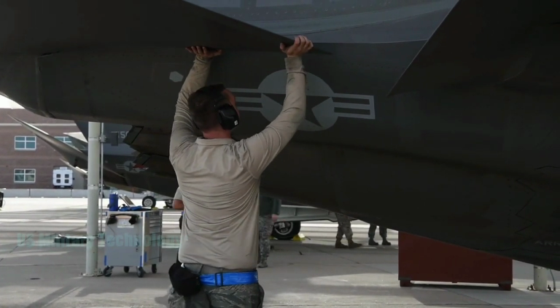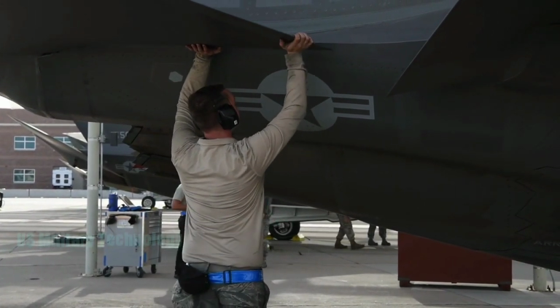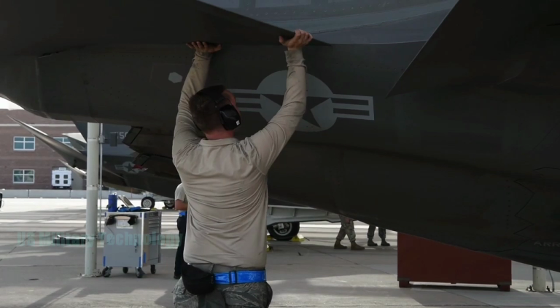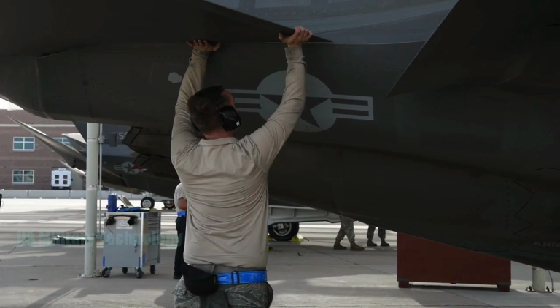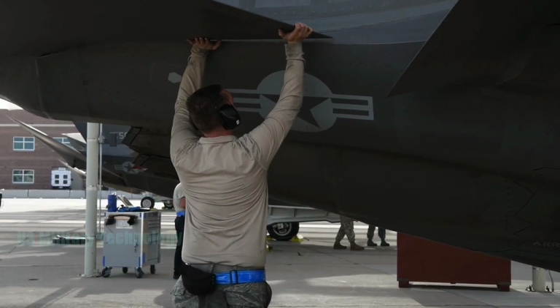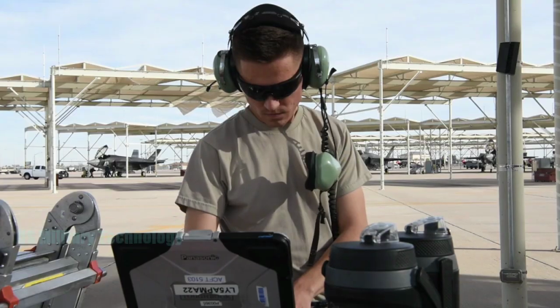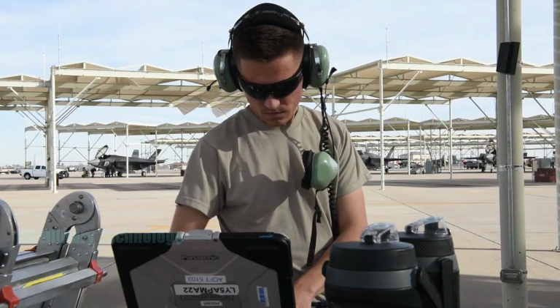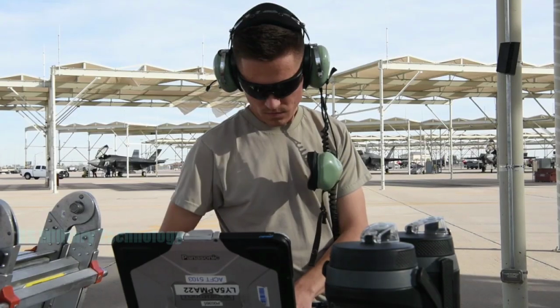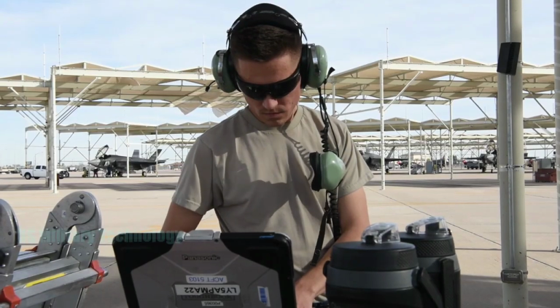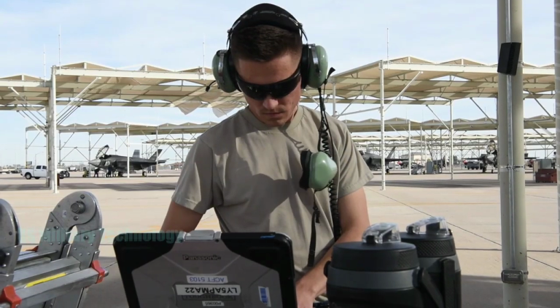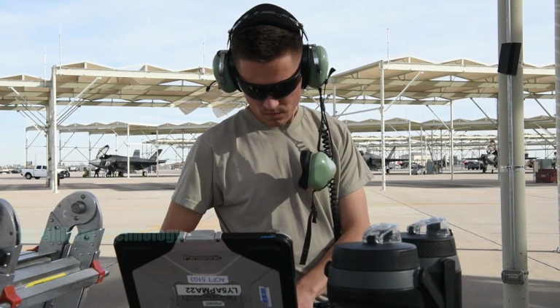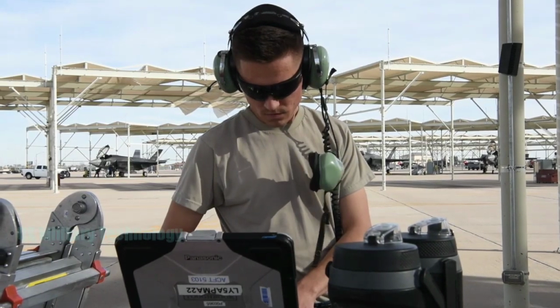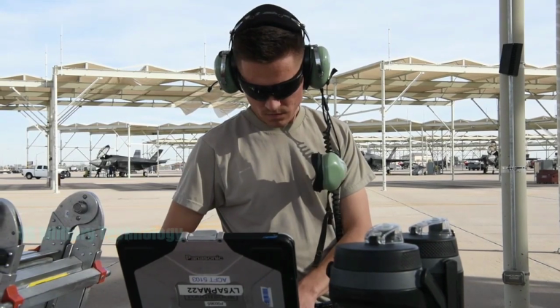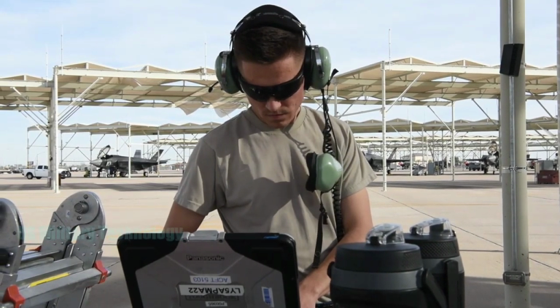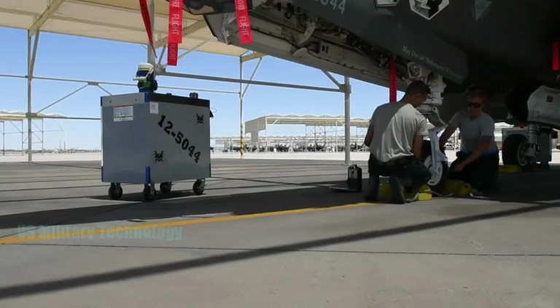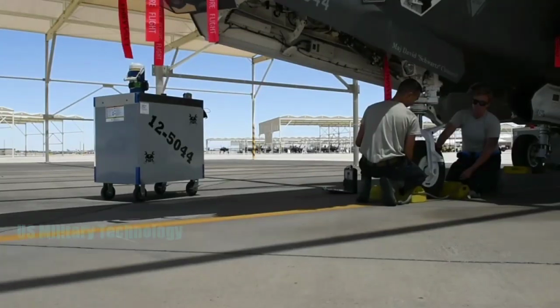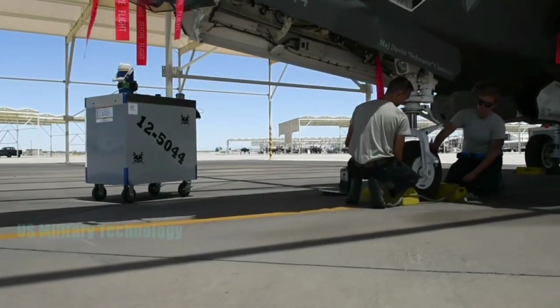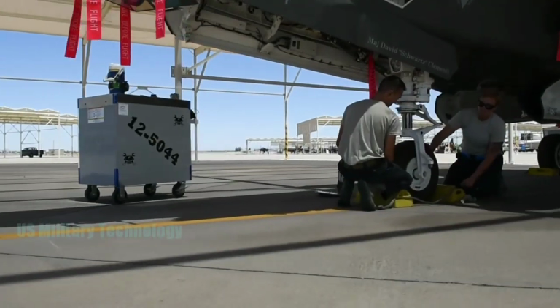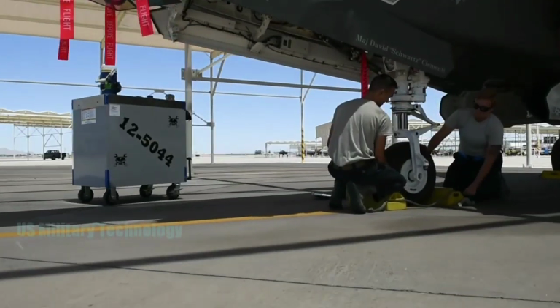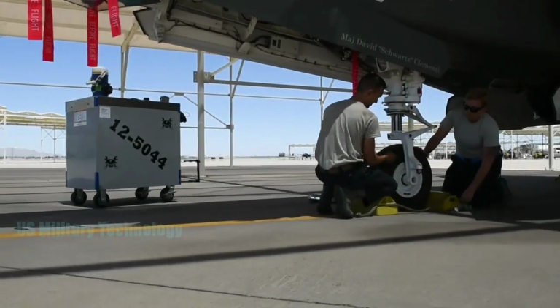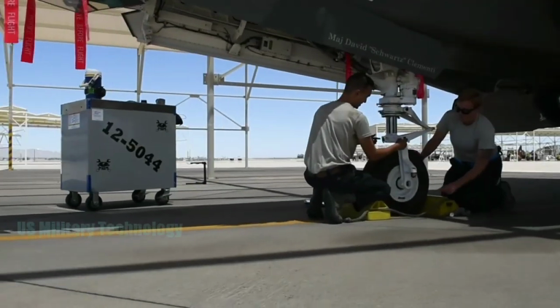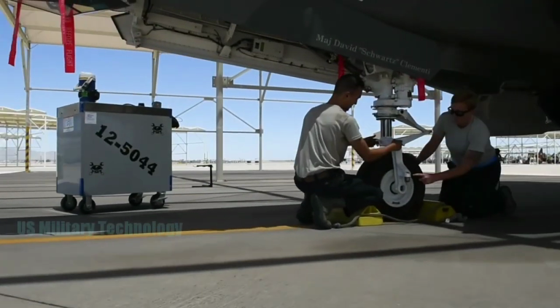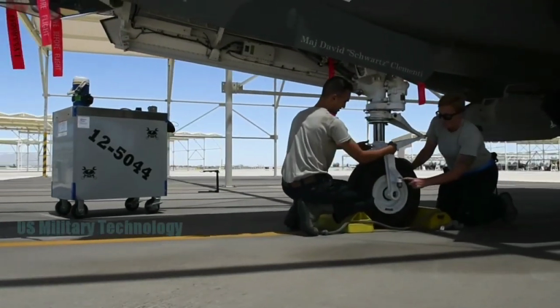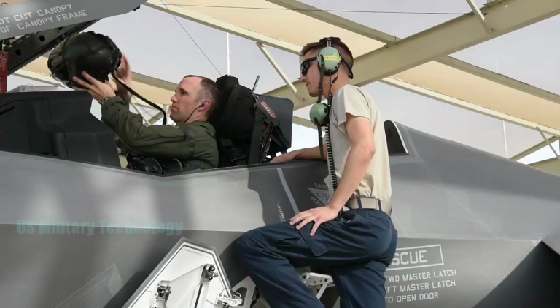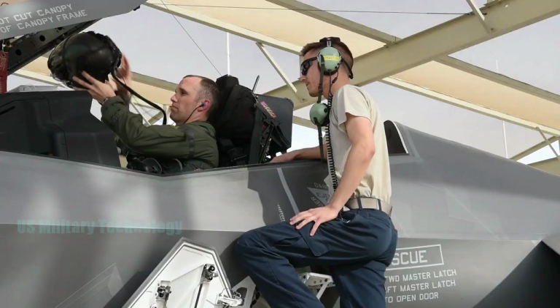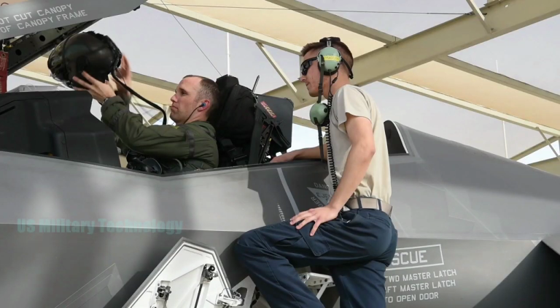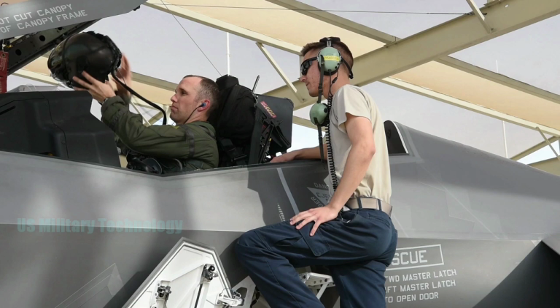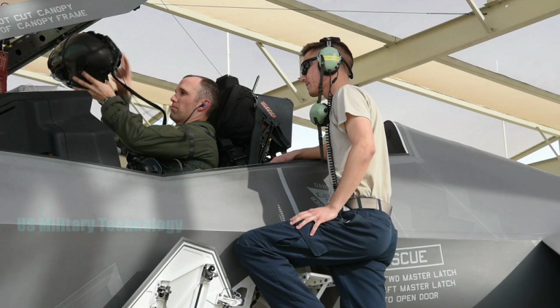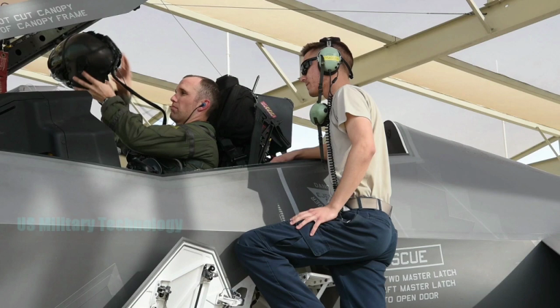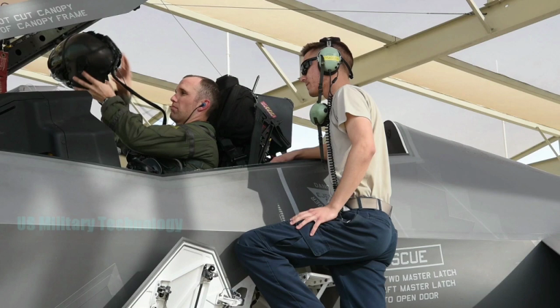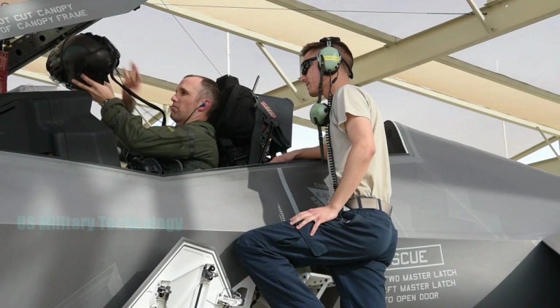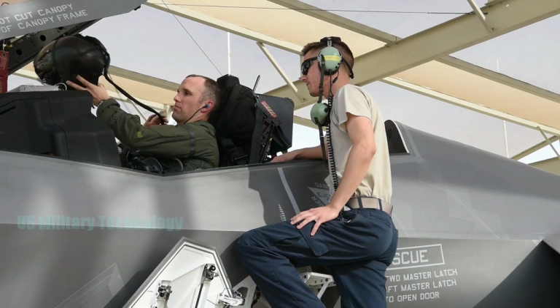According to US Air Force Colonel Joshua Wood, who took part in the exercise, he had never seen anything like that before.